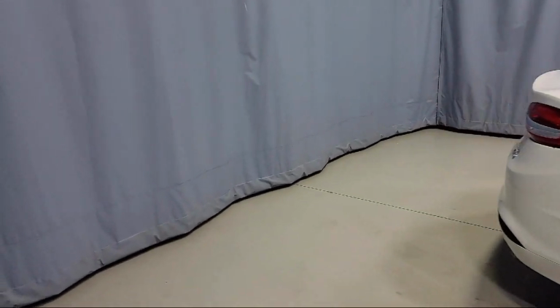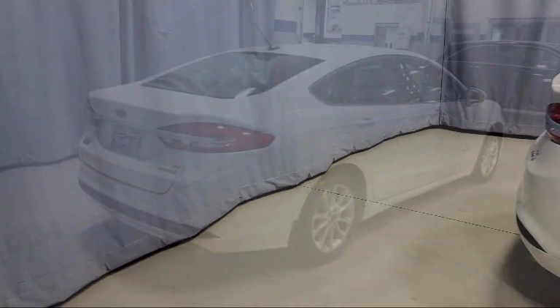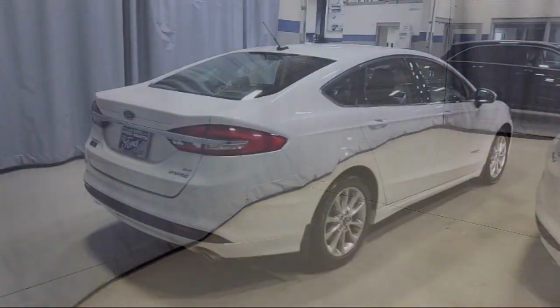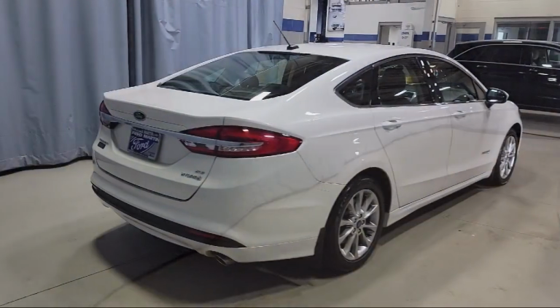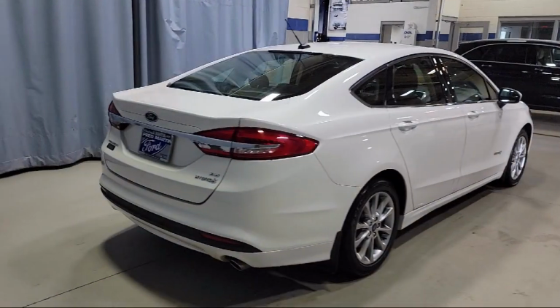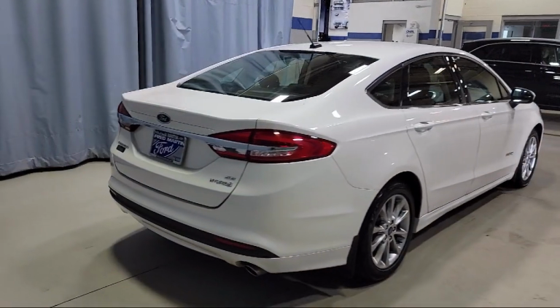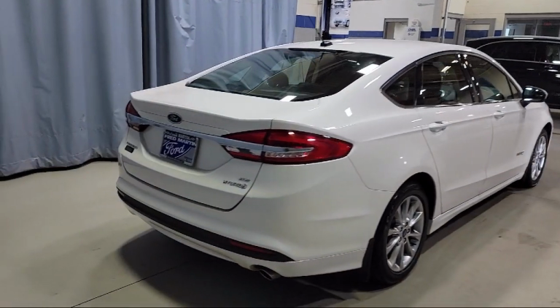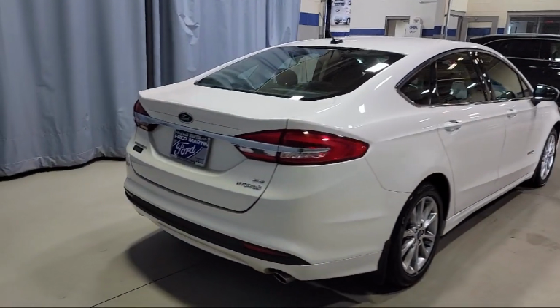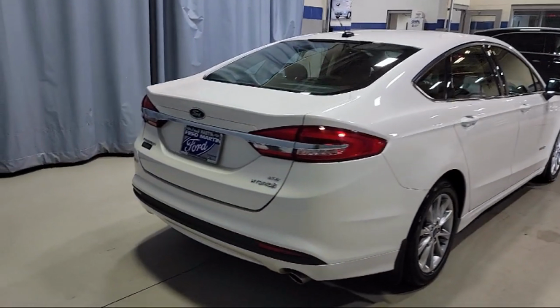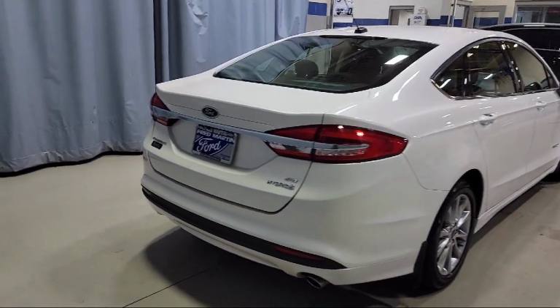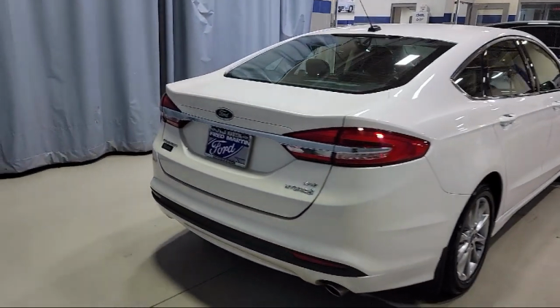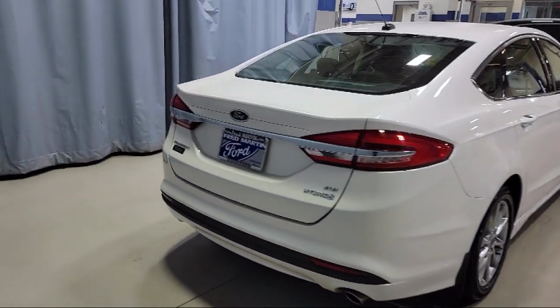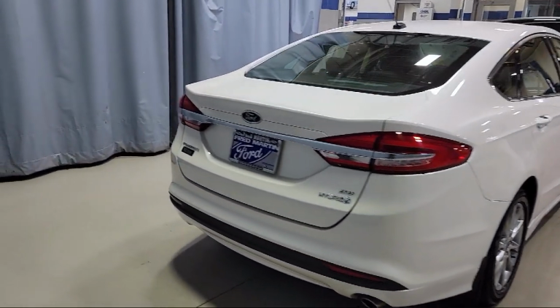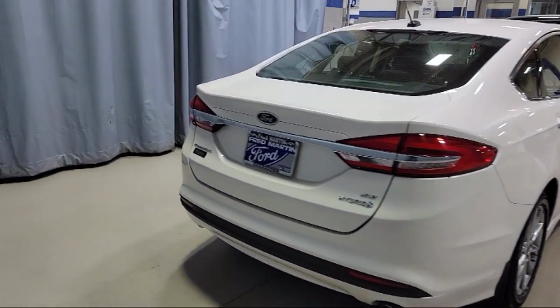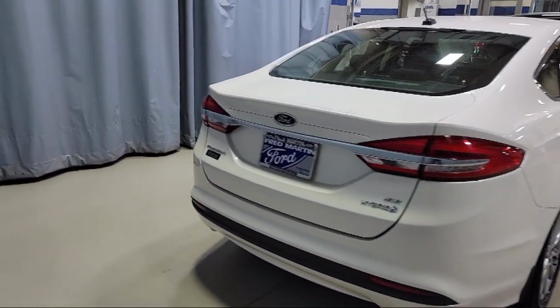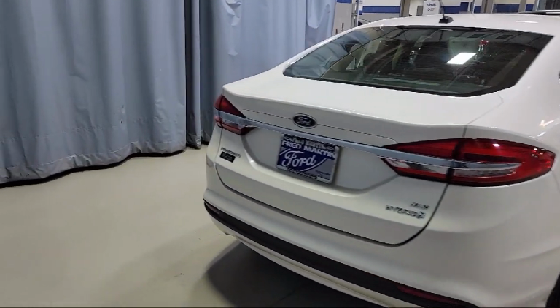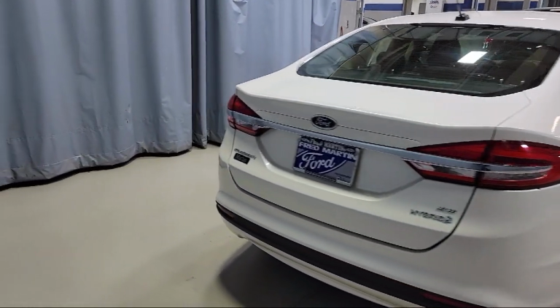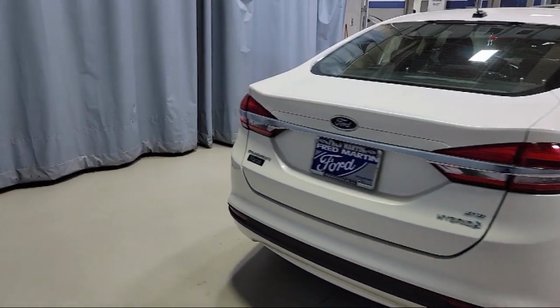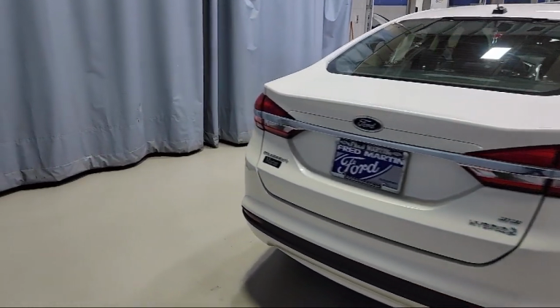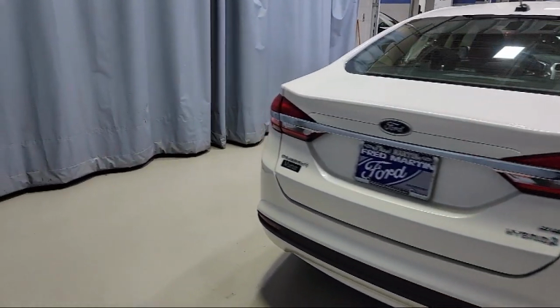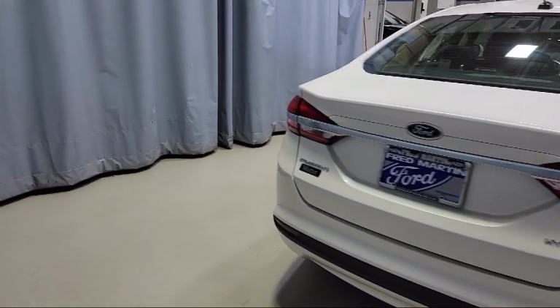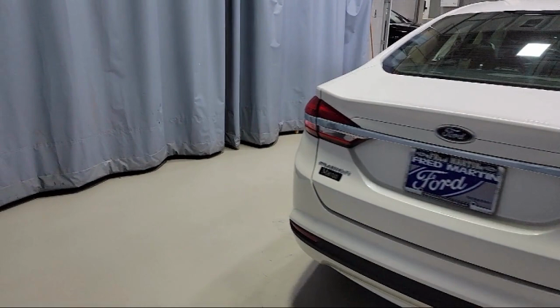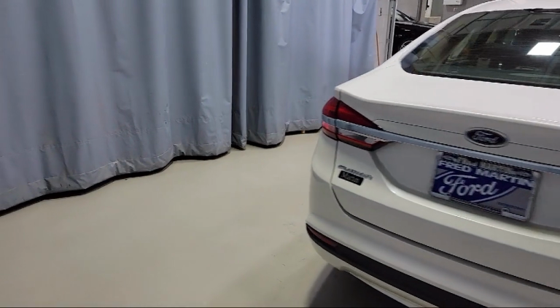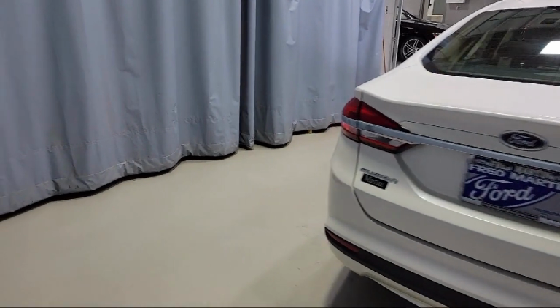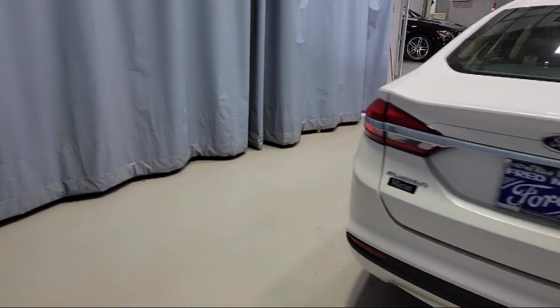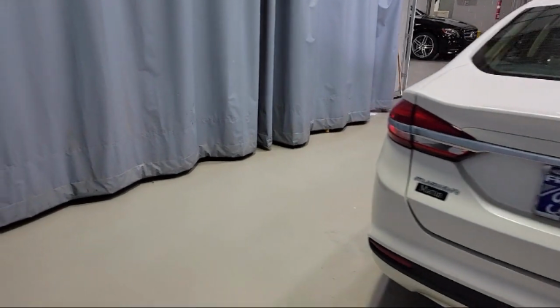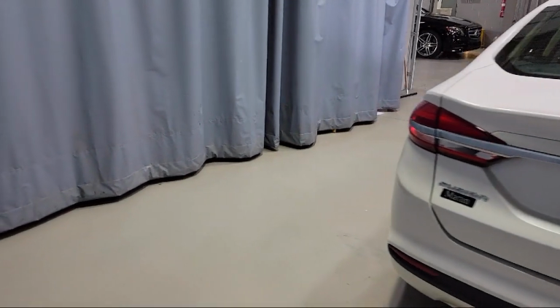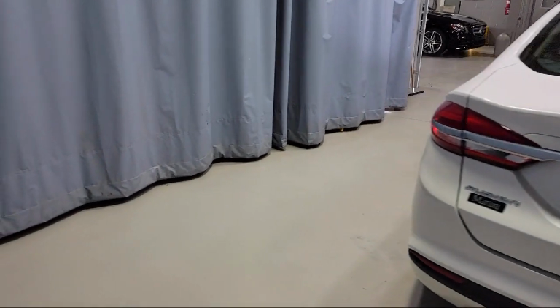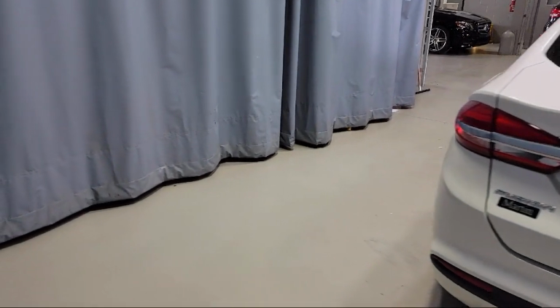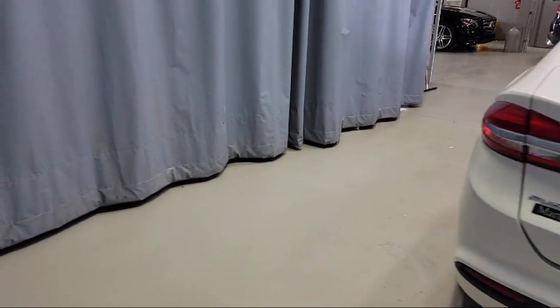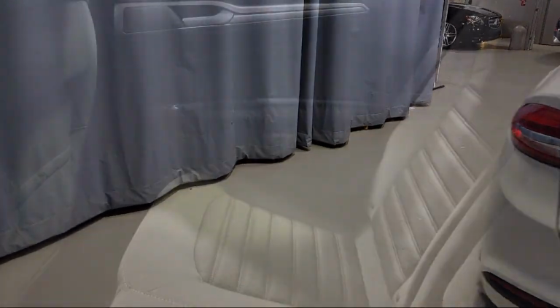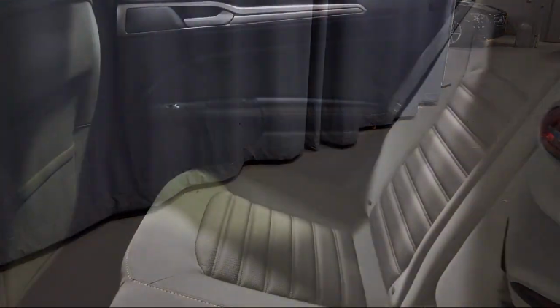It also features dual front side impact airbags, speed sensing steering, and much more.